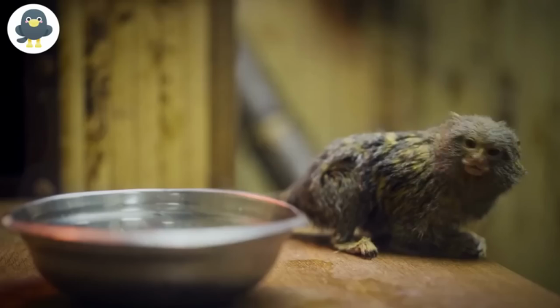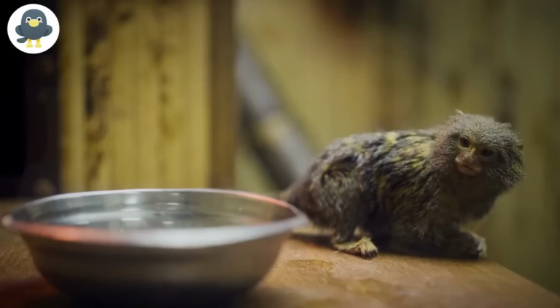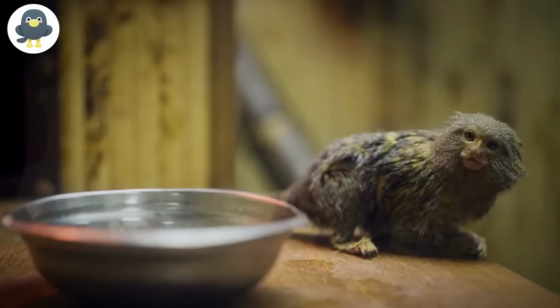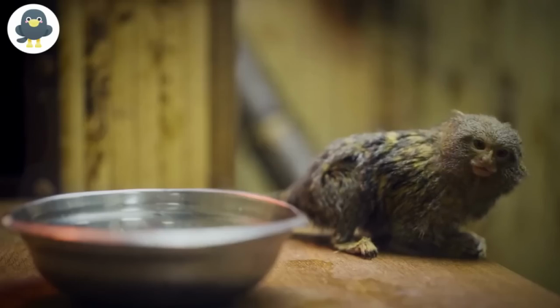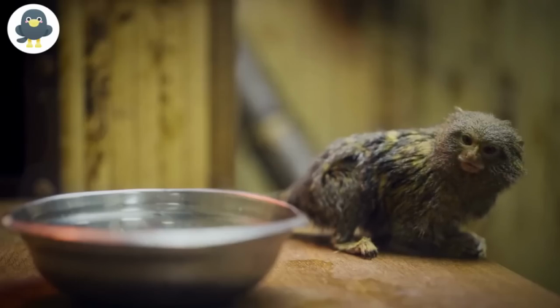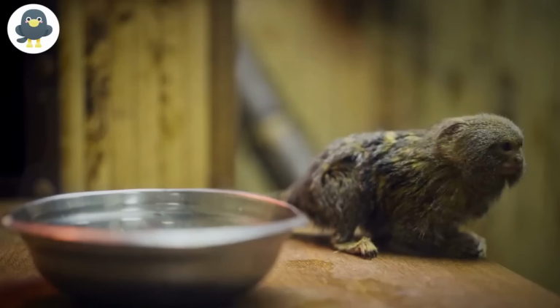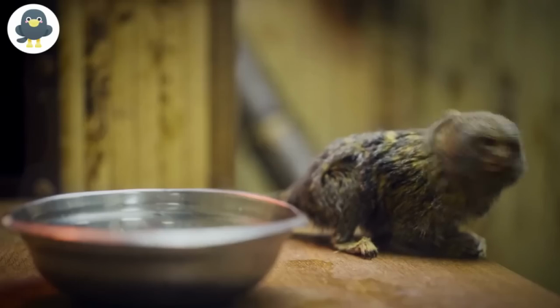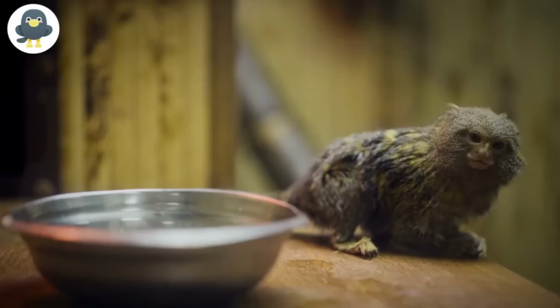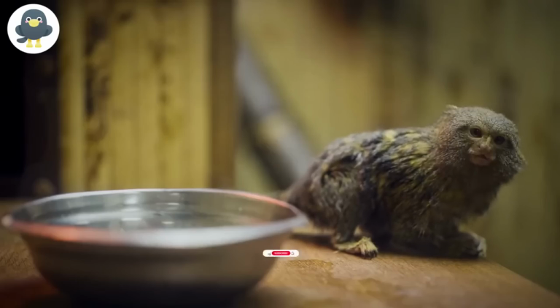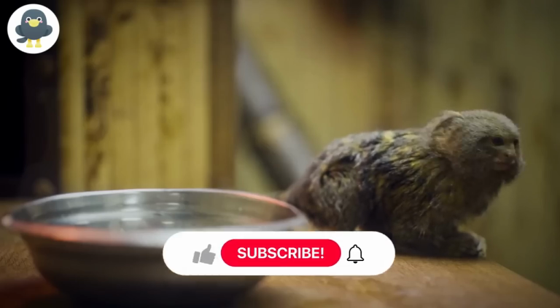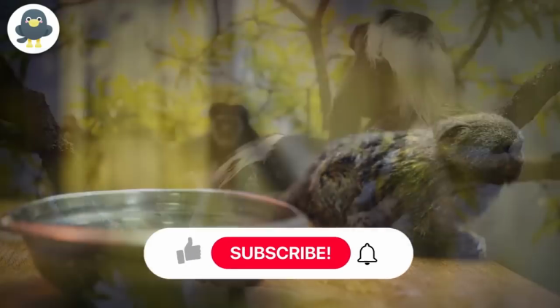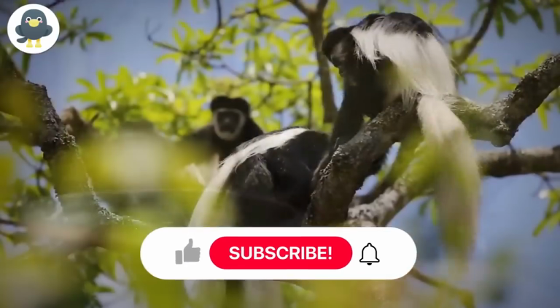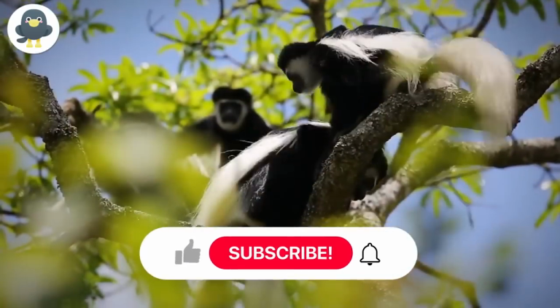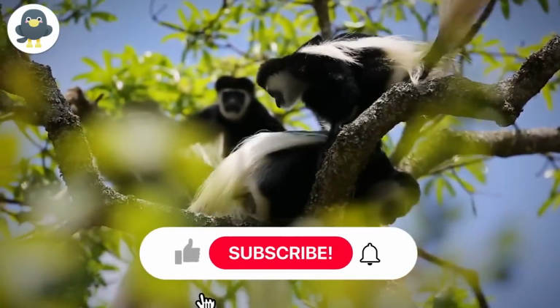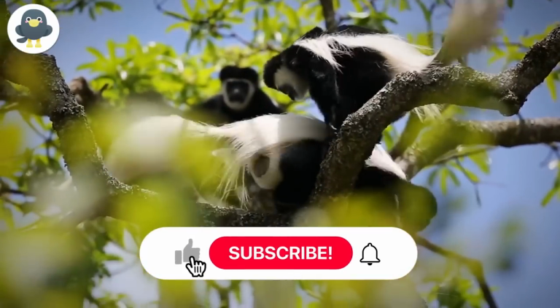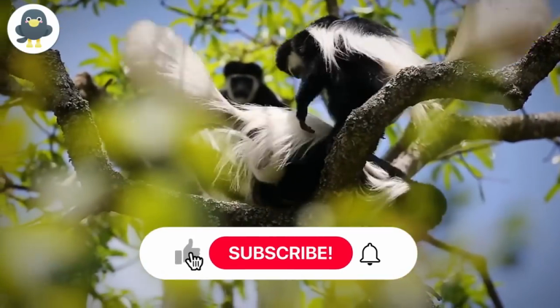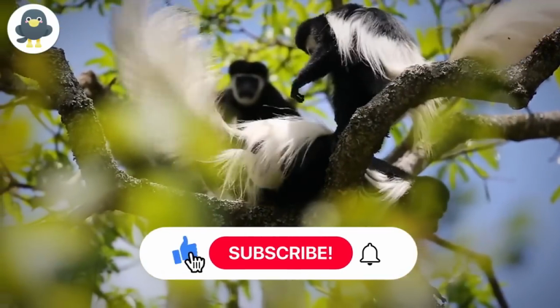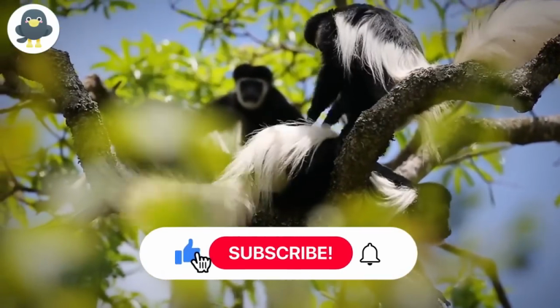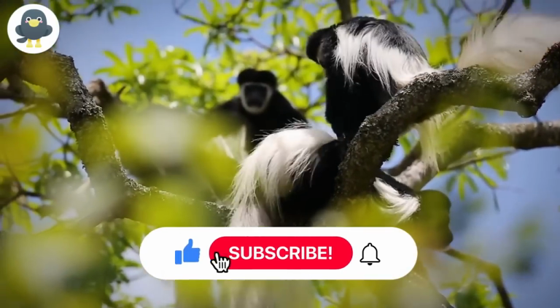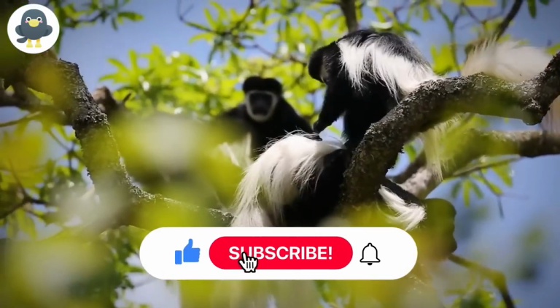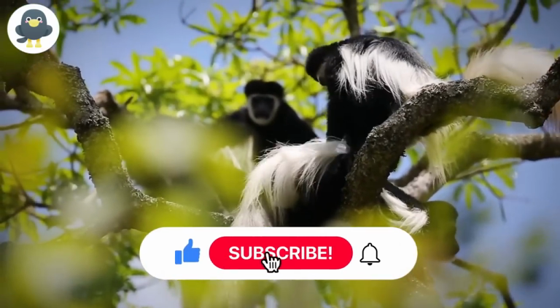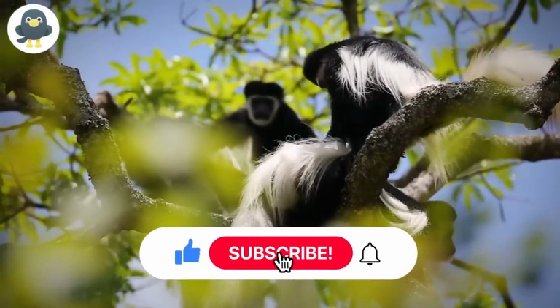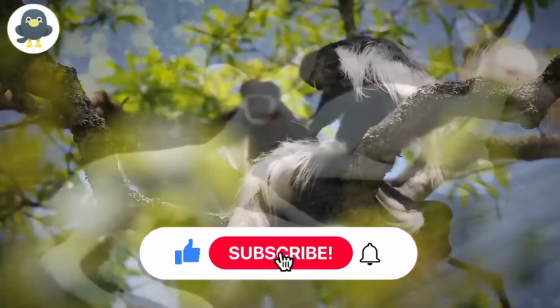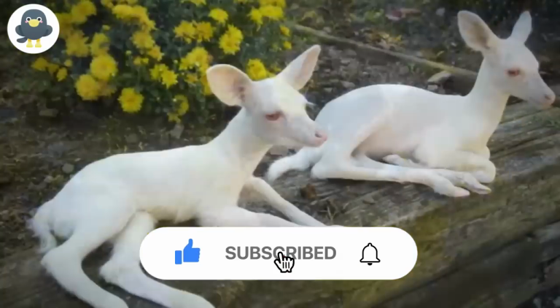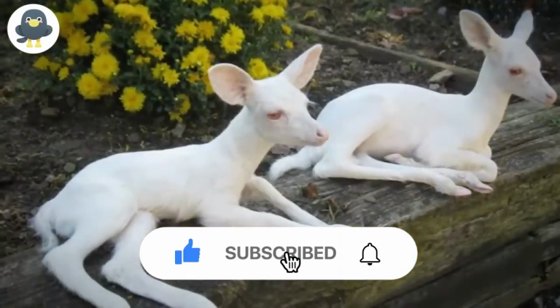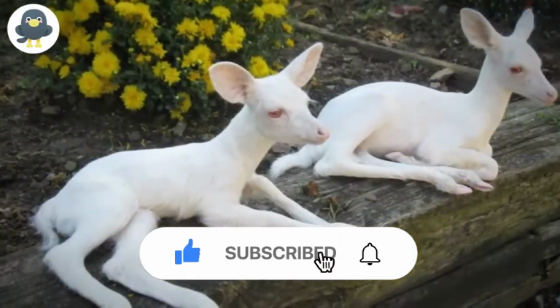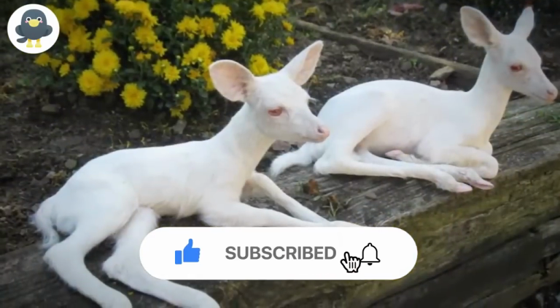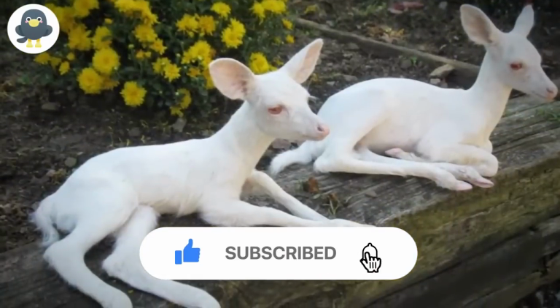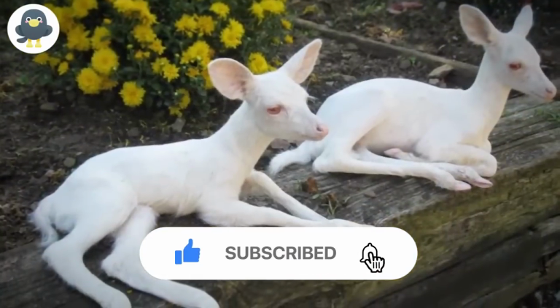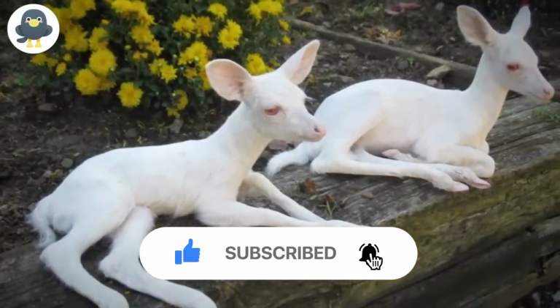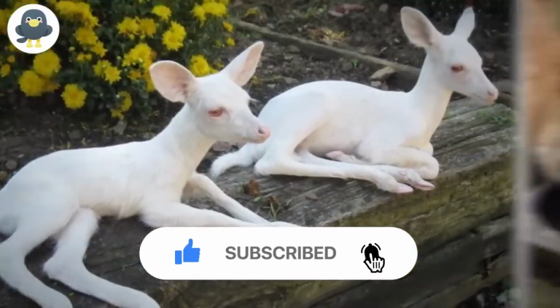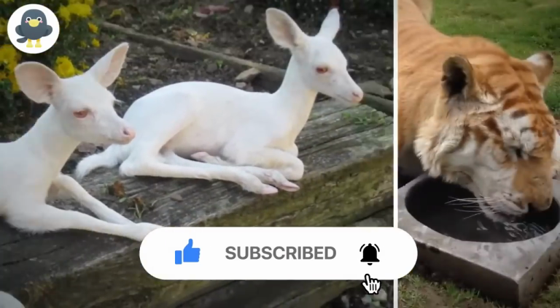Which of these animals did you find the most interesting? Let us know in the comment section, and don't forget to subscribe to our channel for more interesting content.